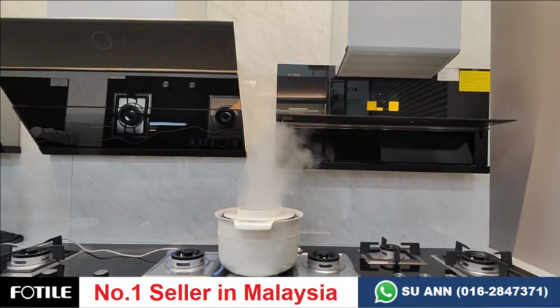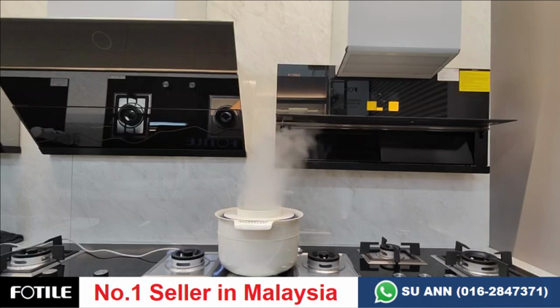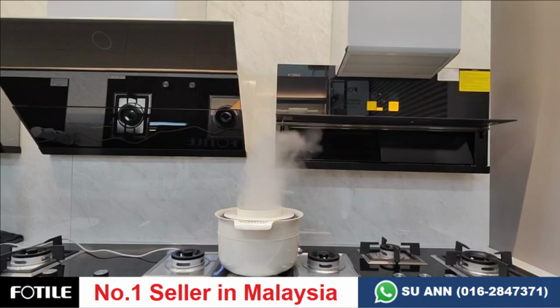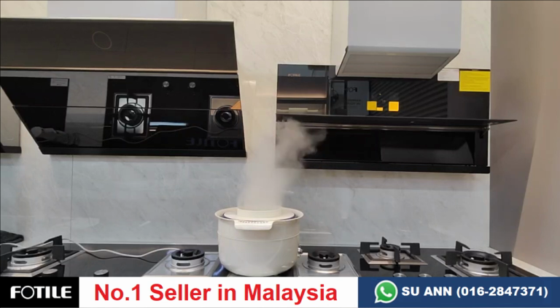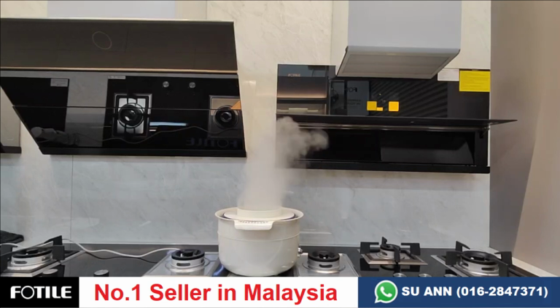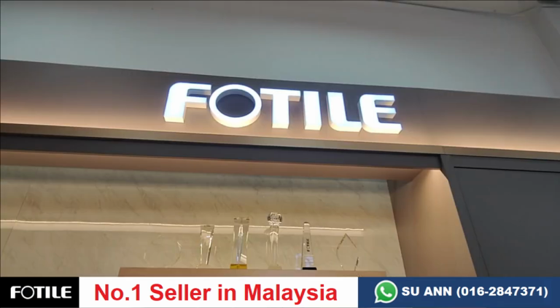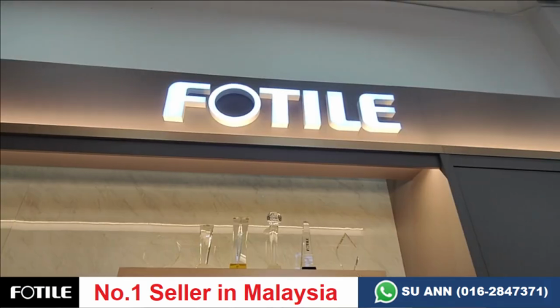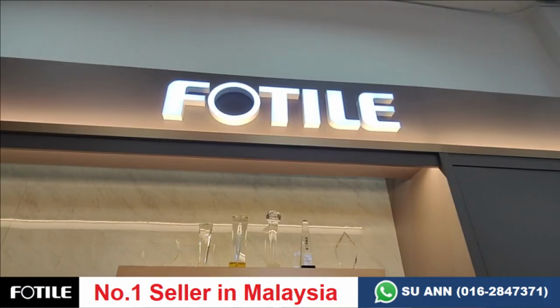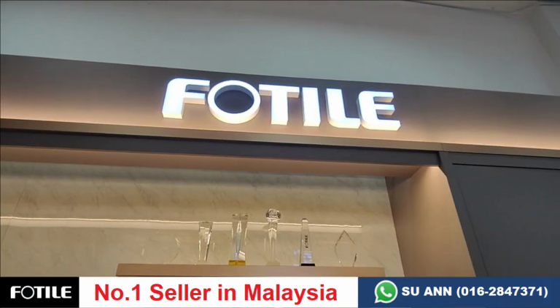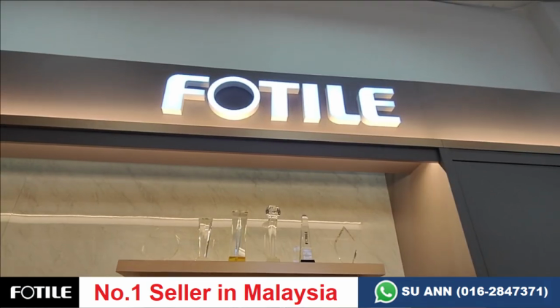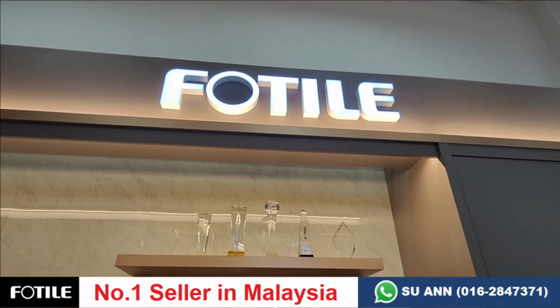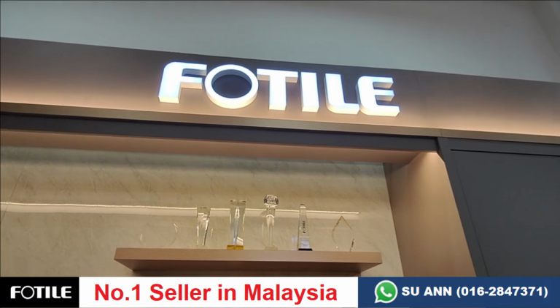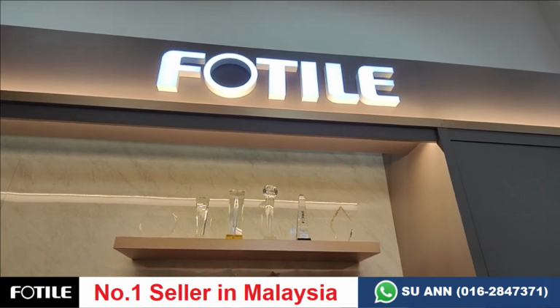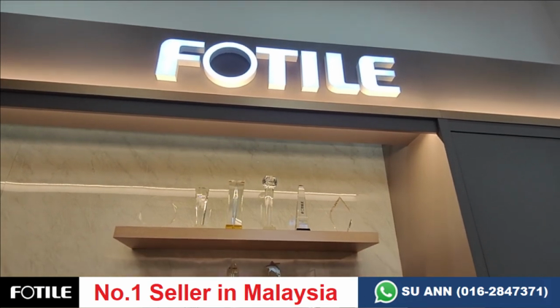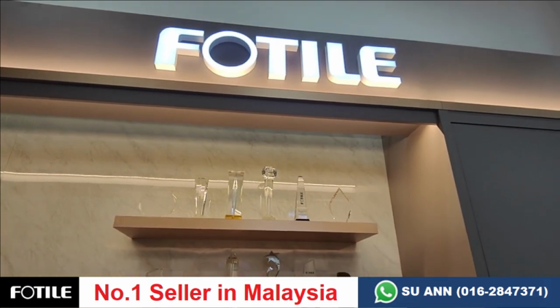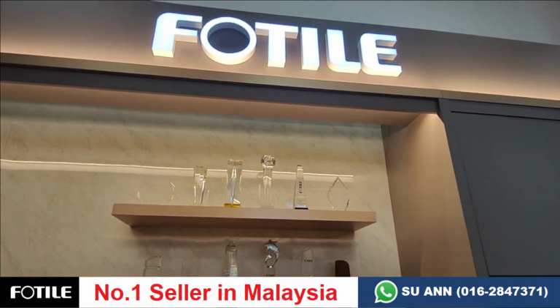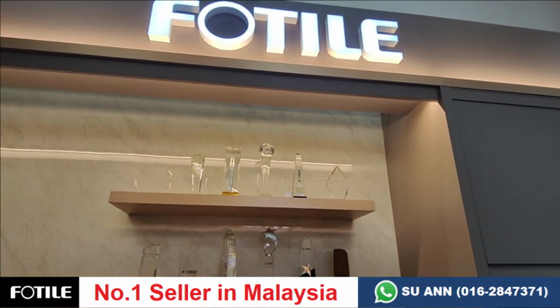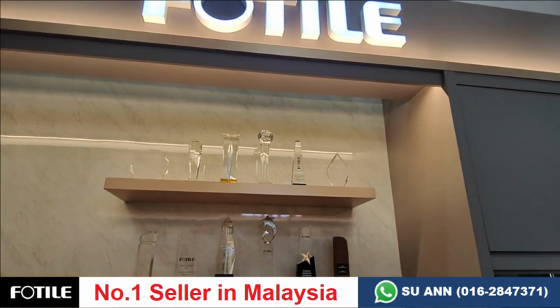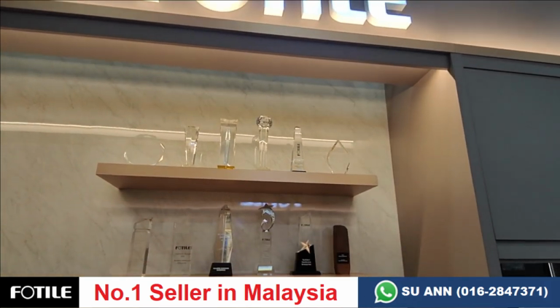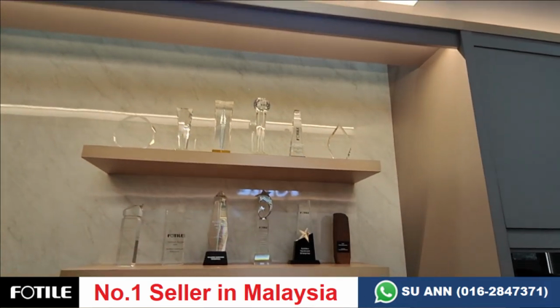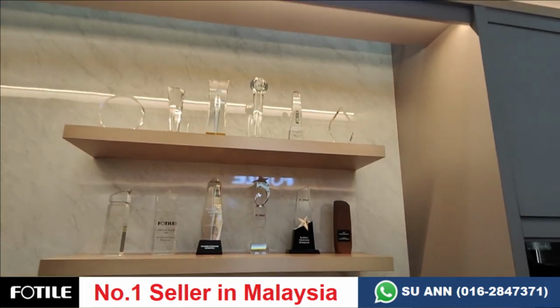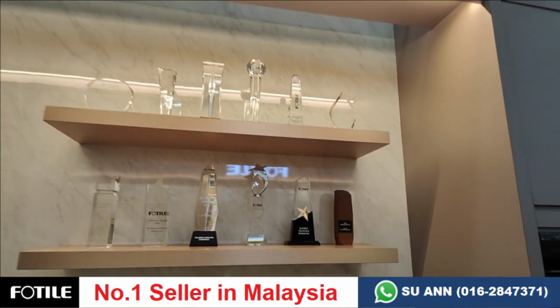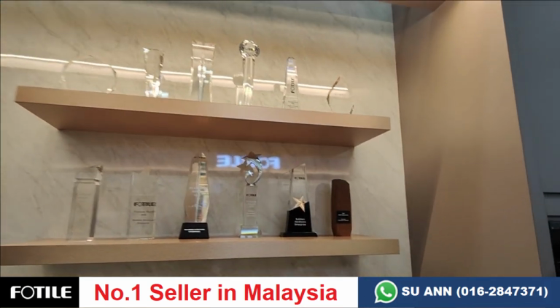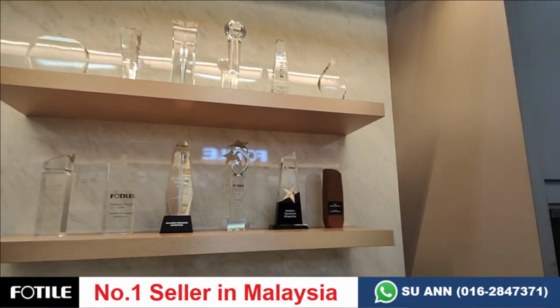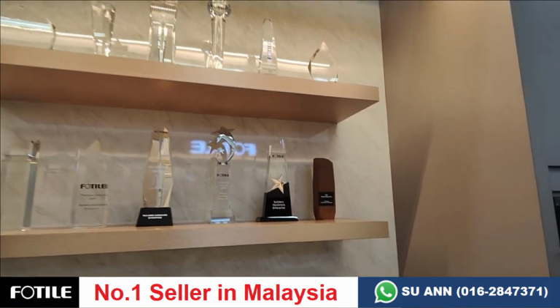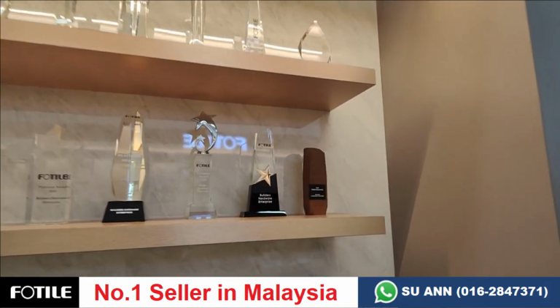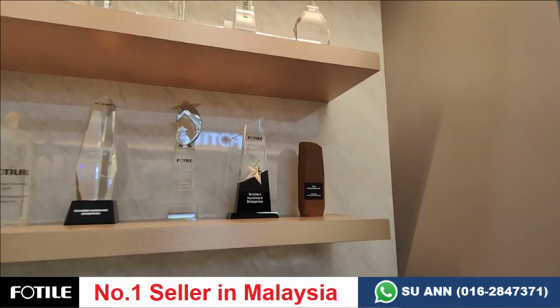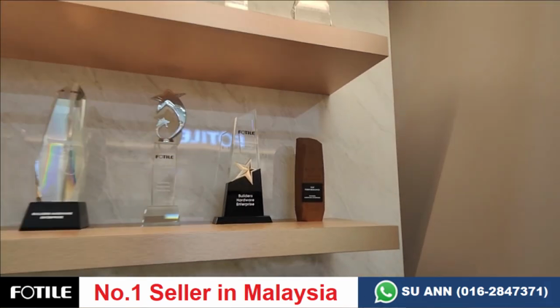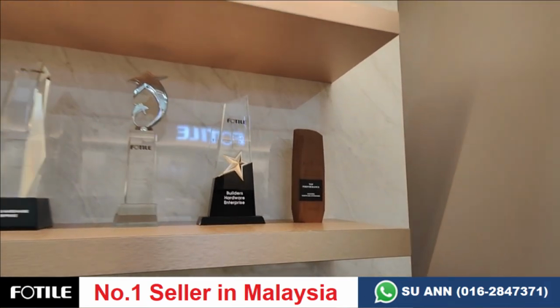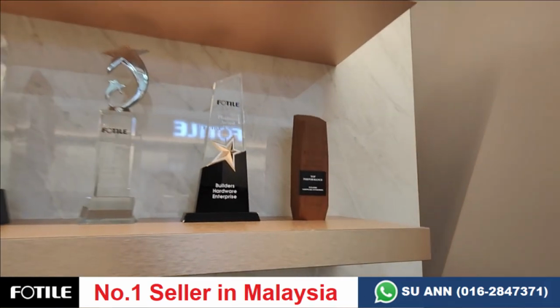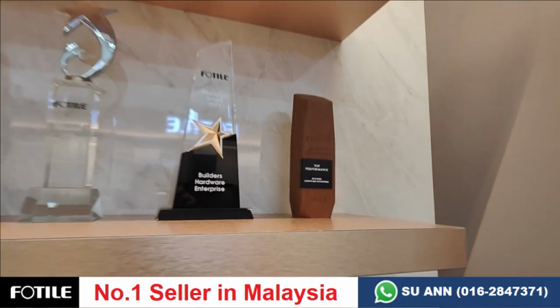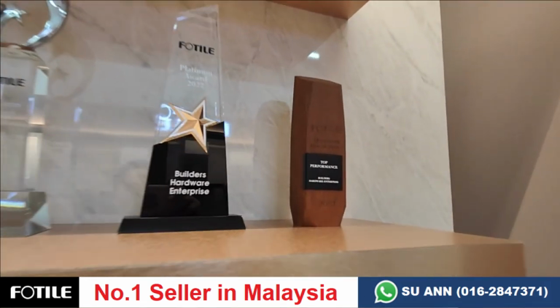If you want to know more about 4thouse products, you can drop by our showroom — we are the top seller for 4thouse for more than 10 years.